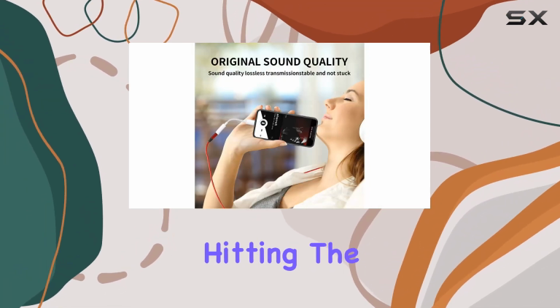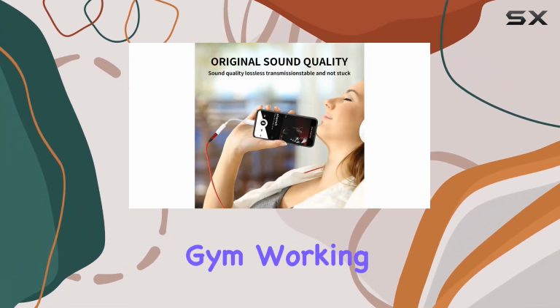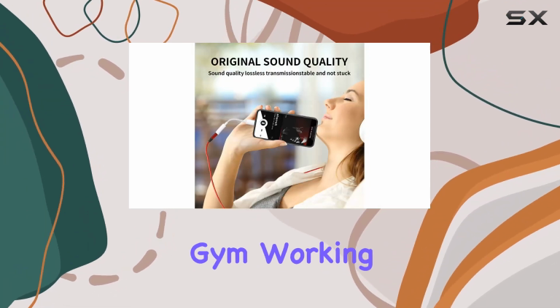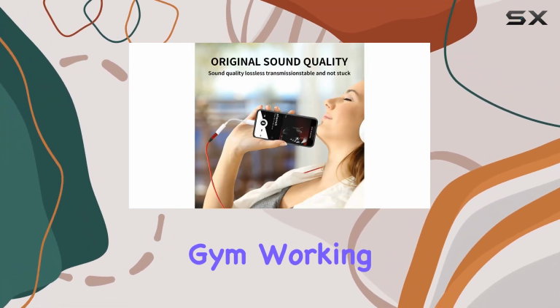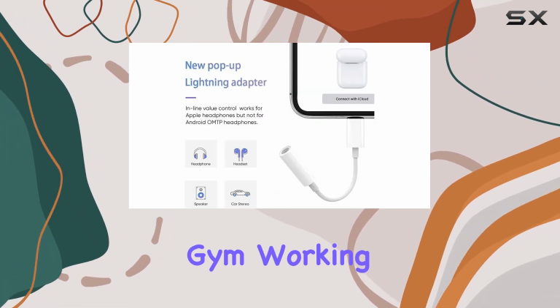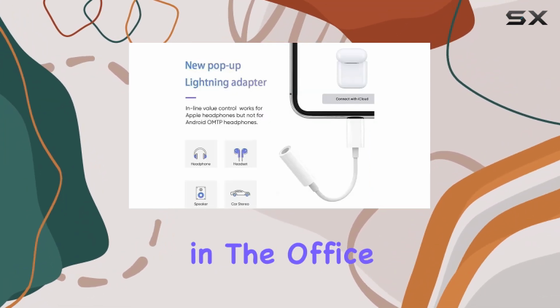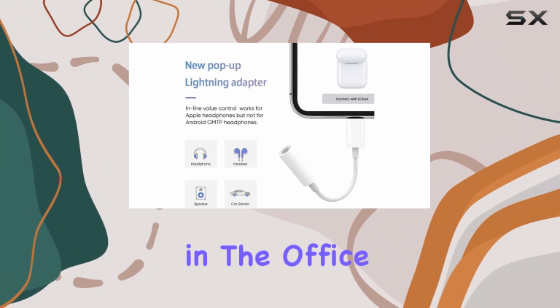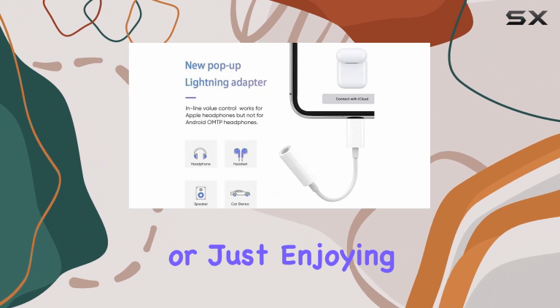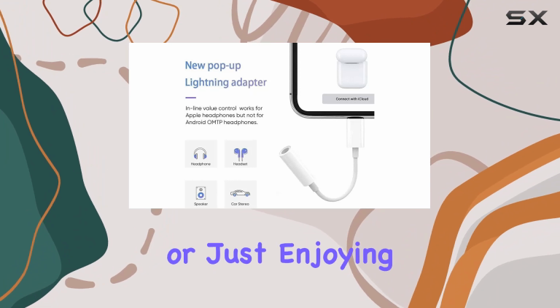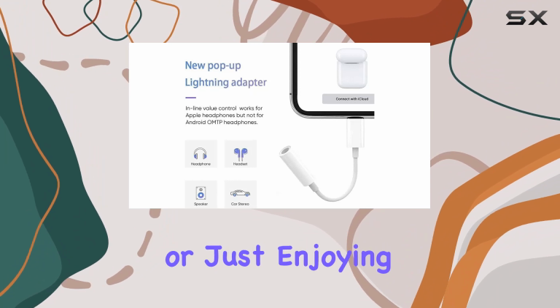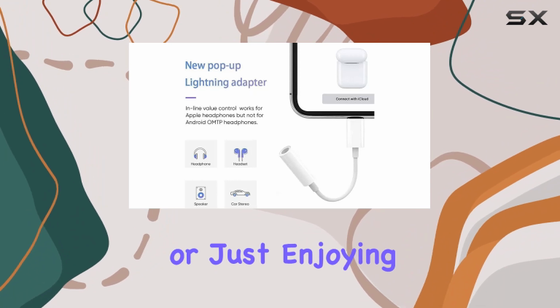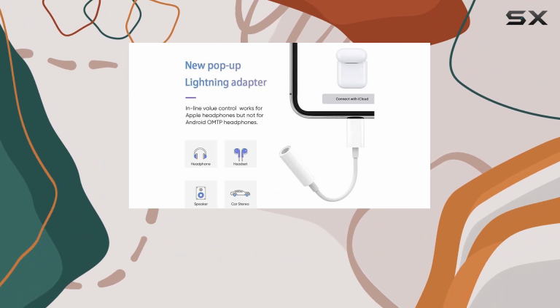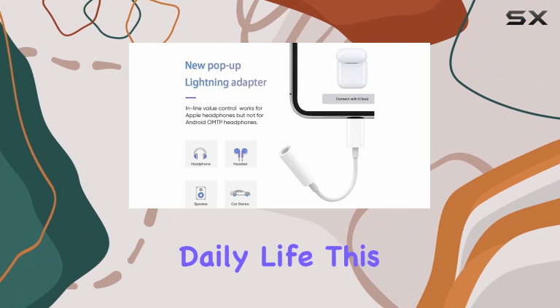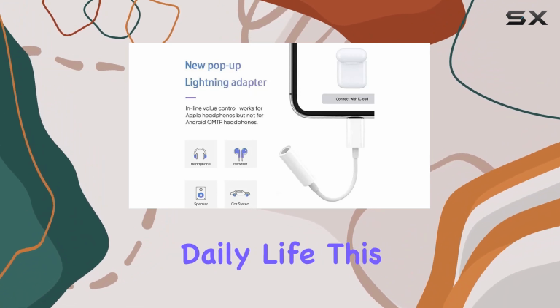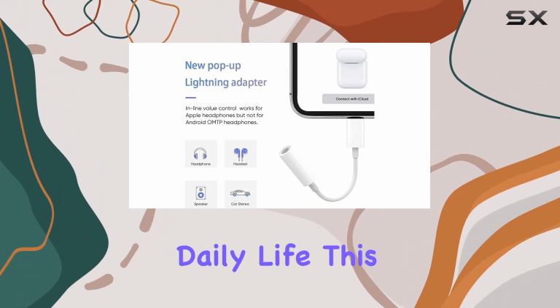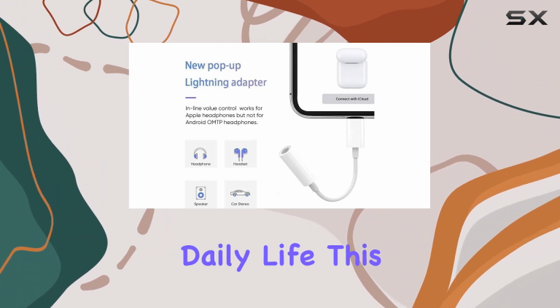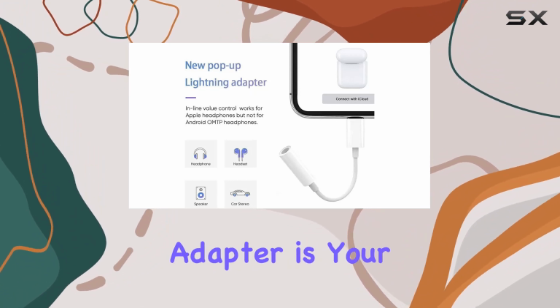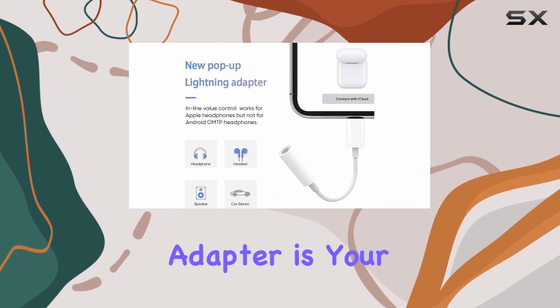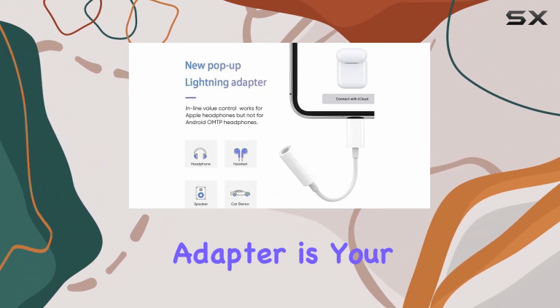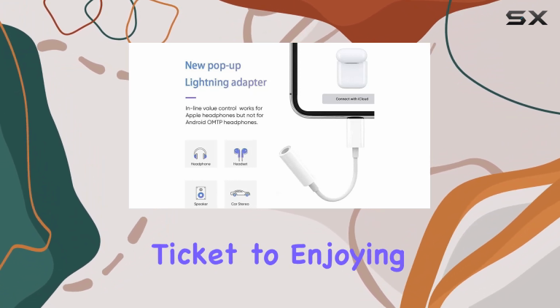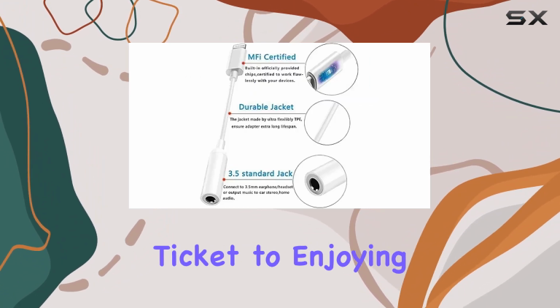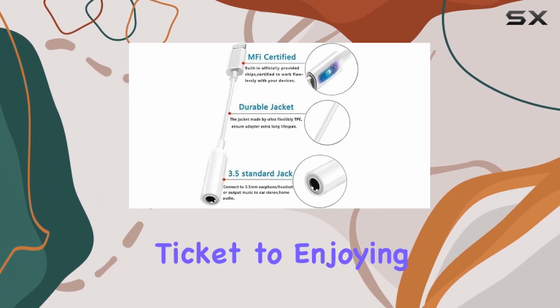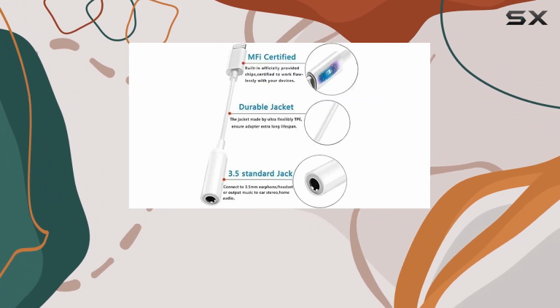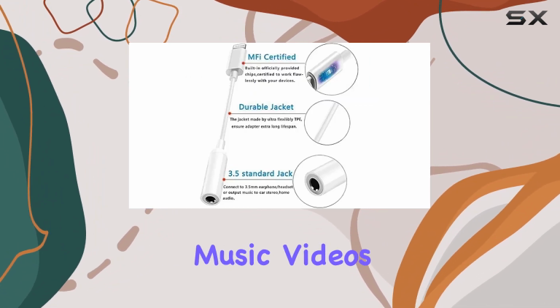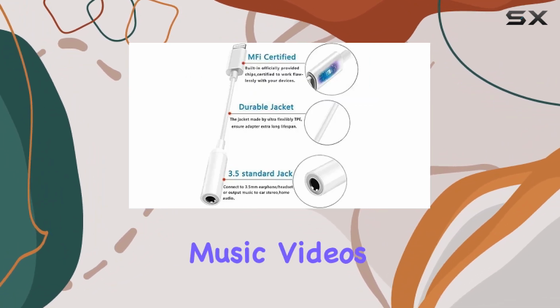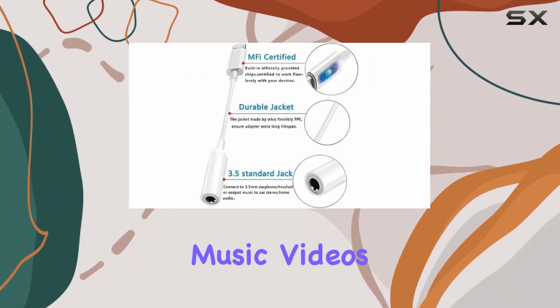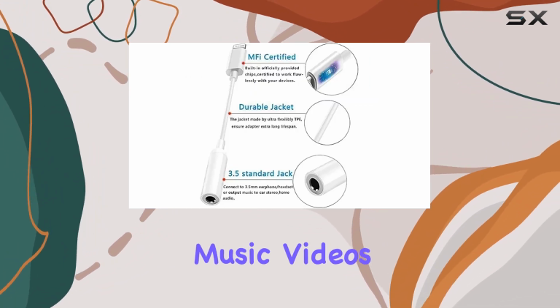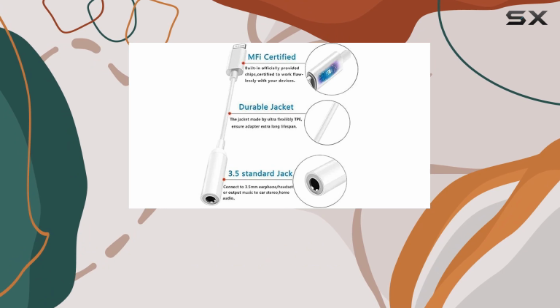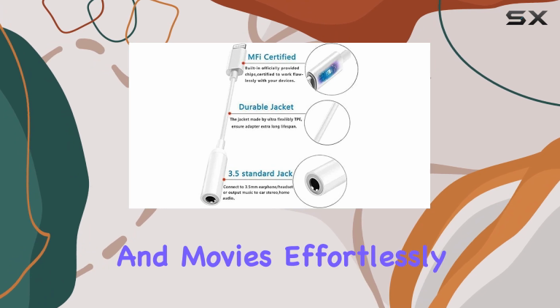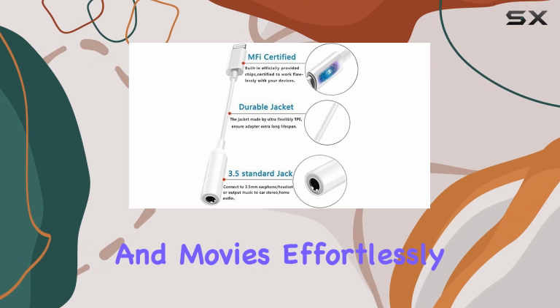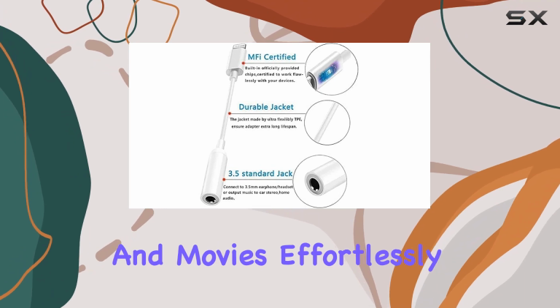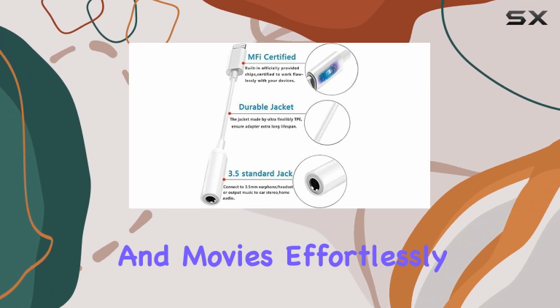Whether you're hitting the gym, working in the office, or just enjoying daily life, this adapter is your ticket to enjoying music, videos, and movies effortlessly.